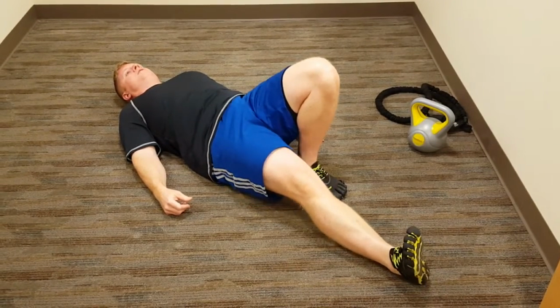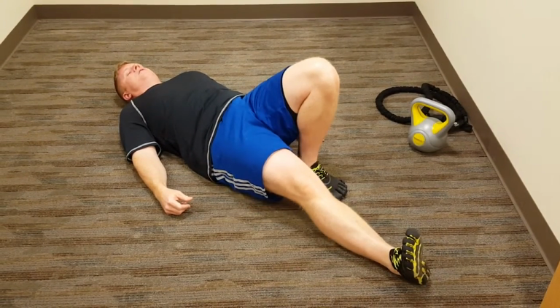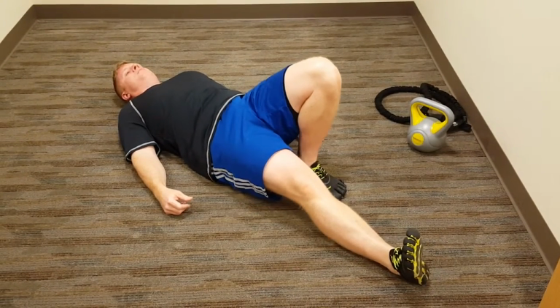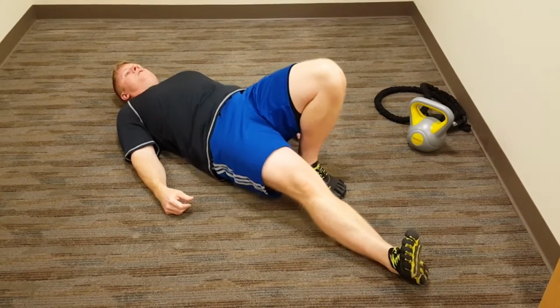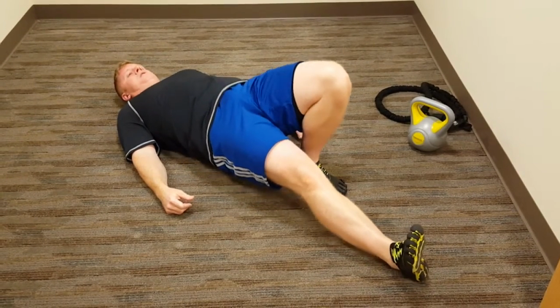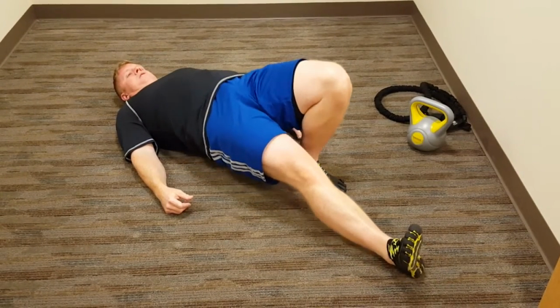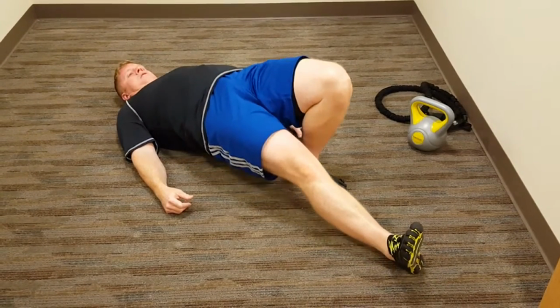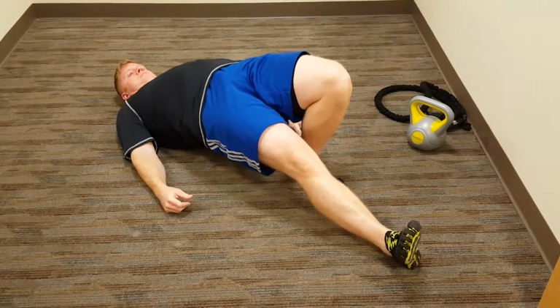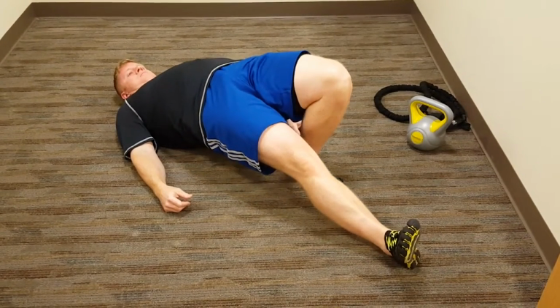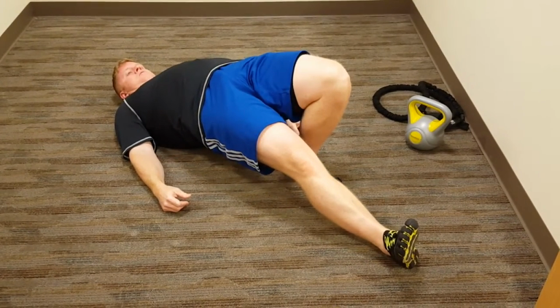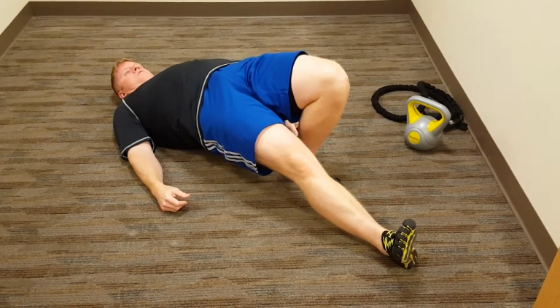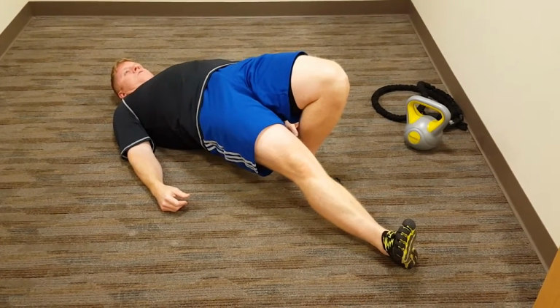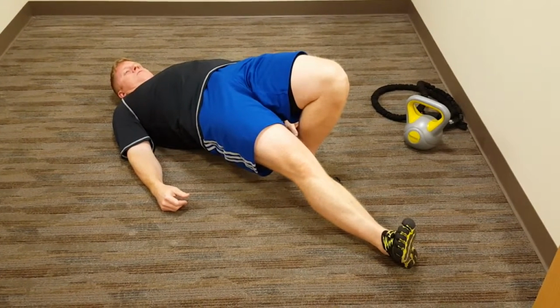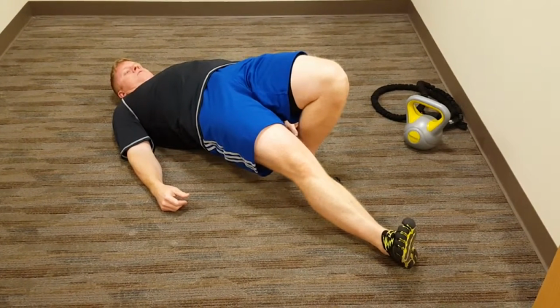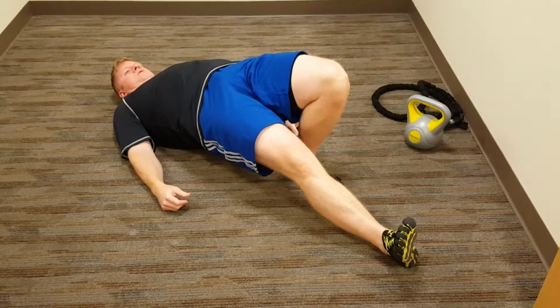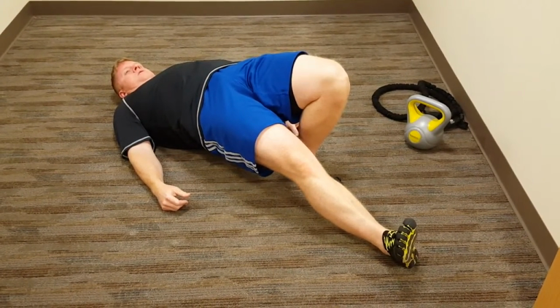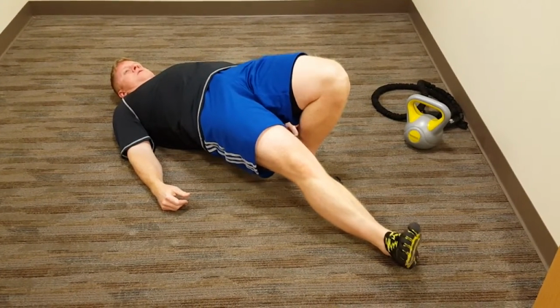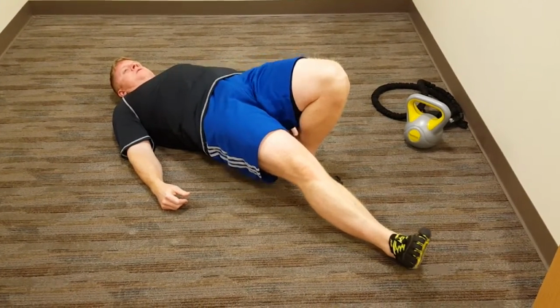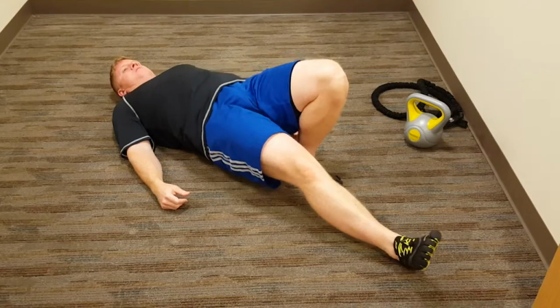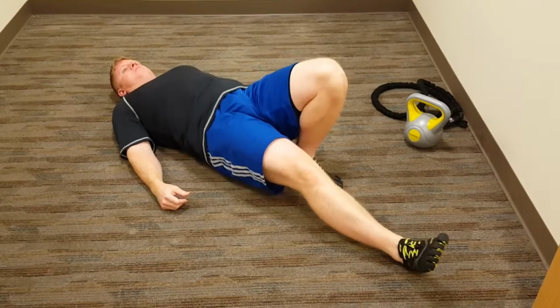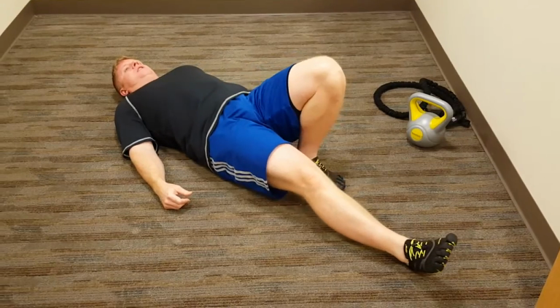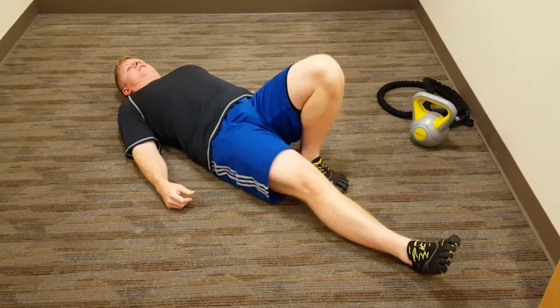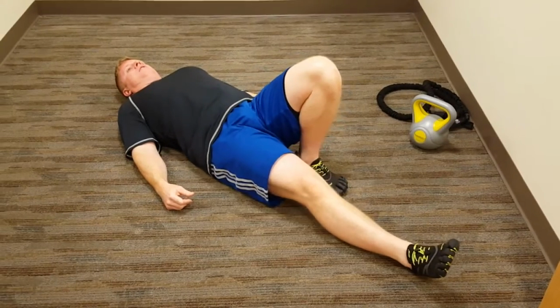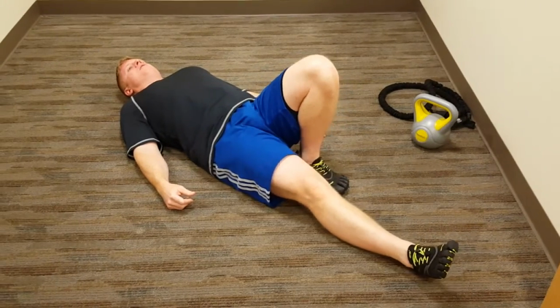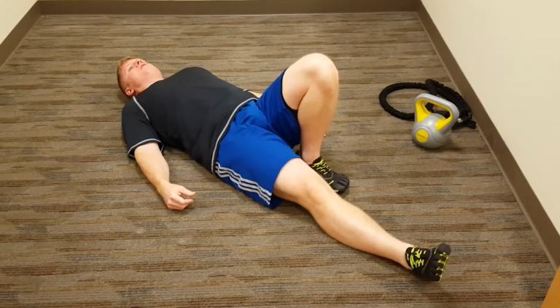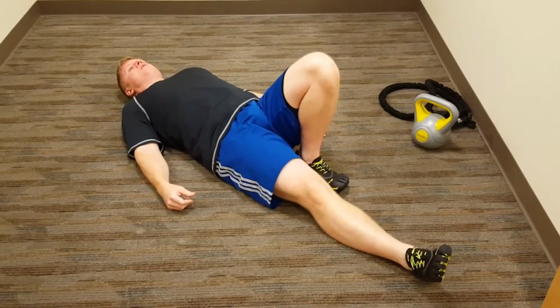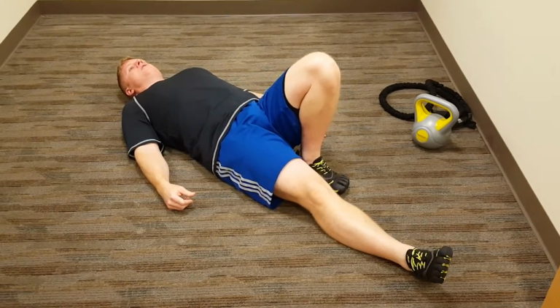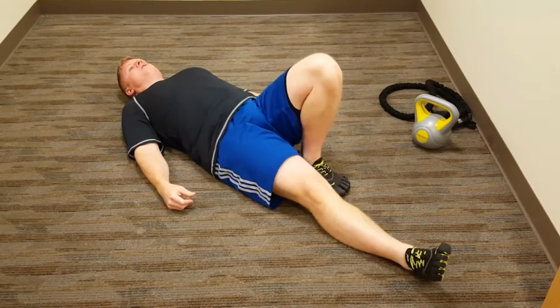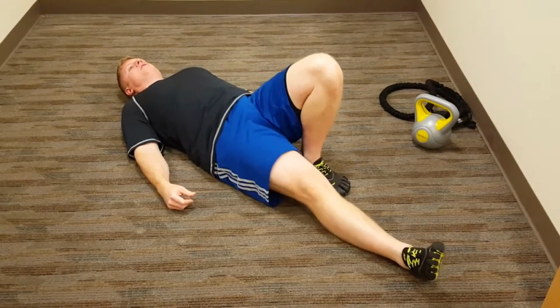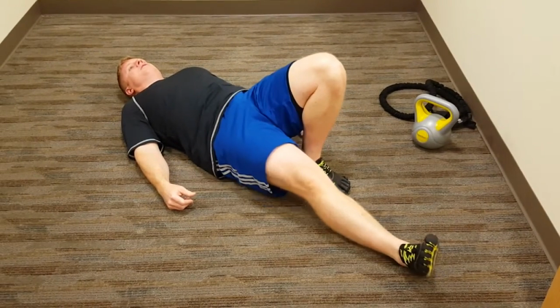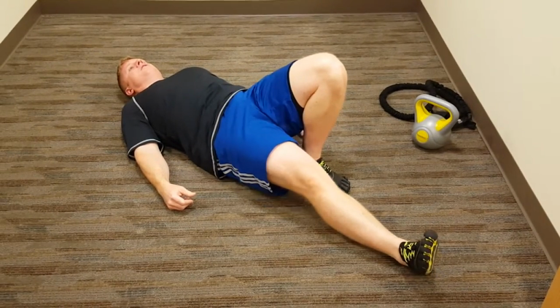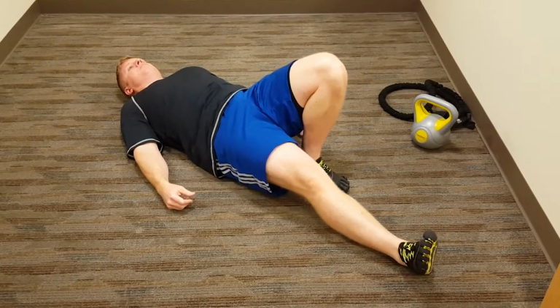Lift the hip — hold it for a moment — and back down. Lift the hip again, hold, and back down.